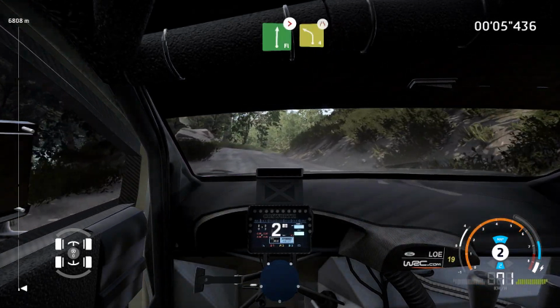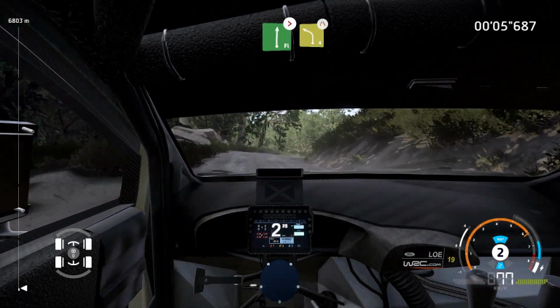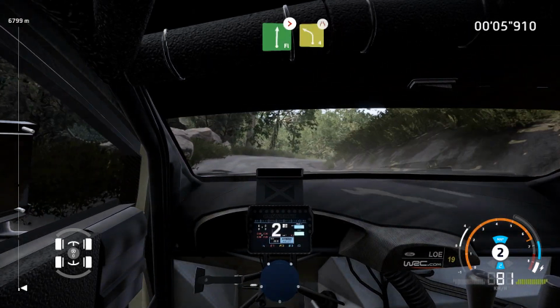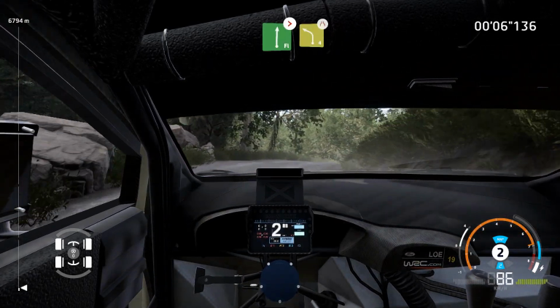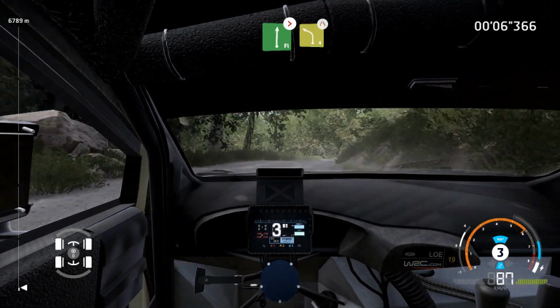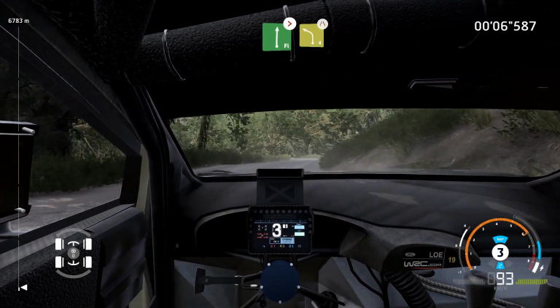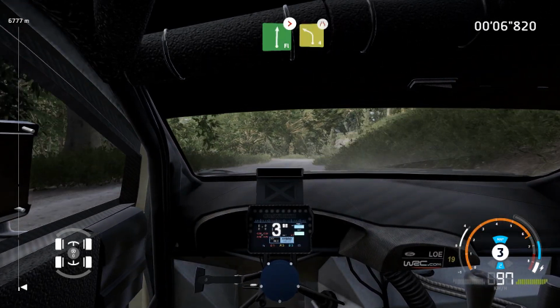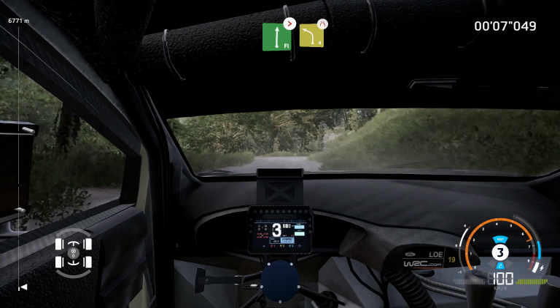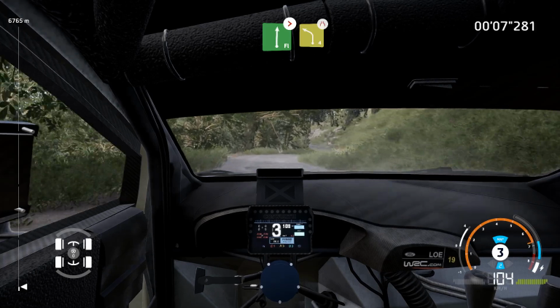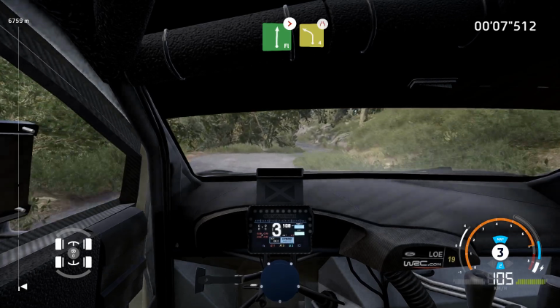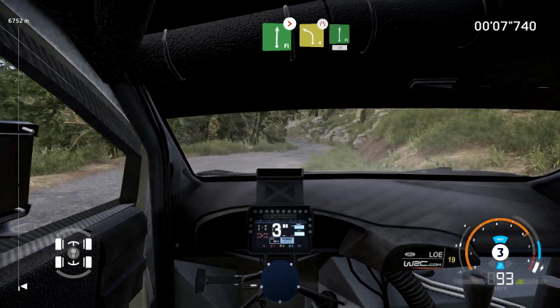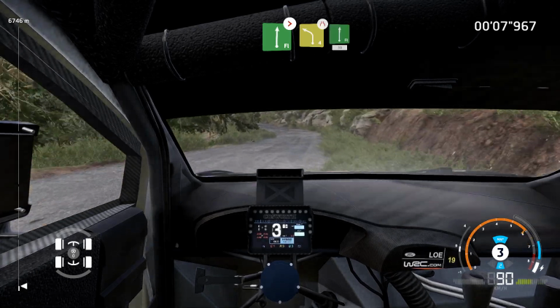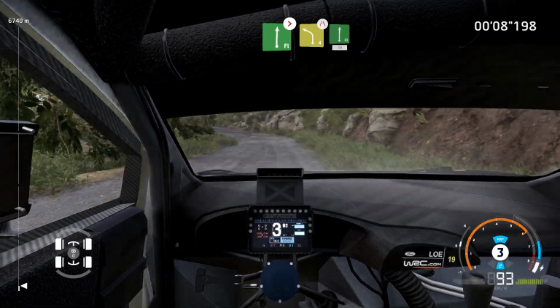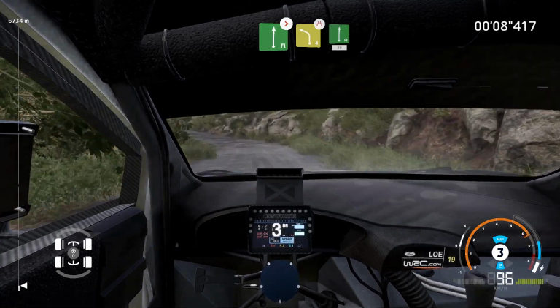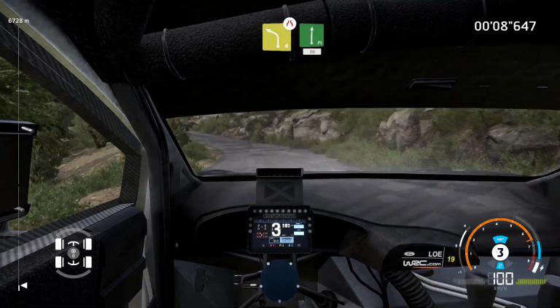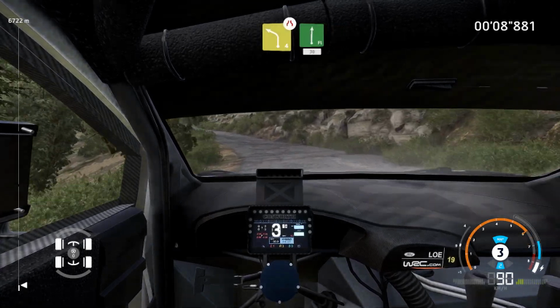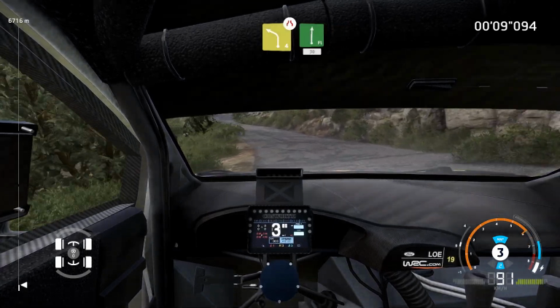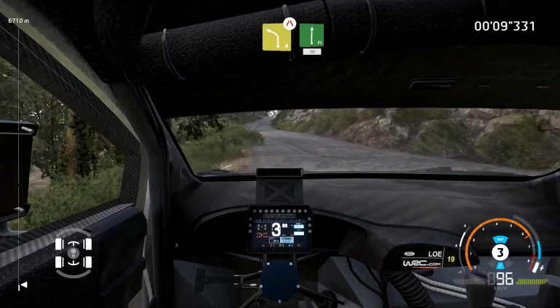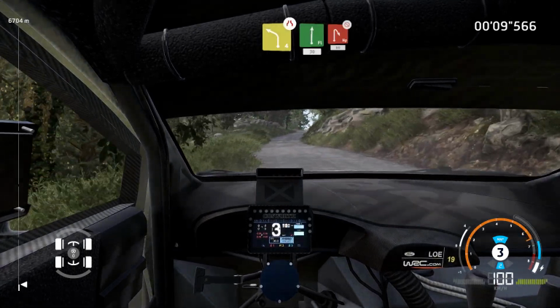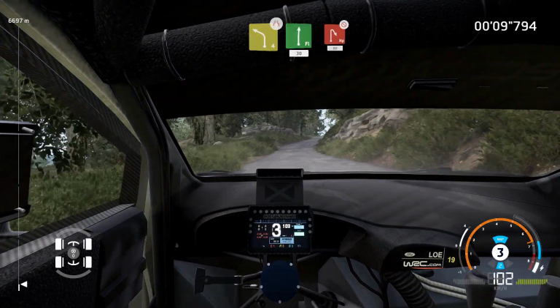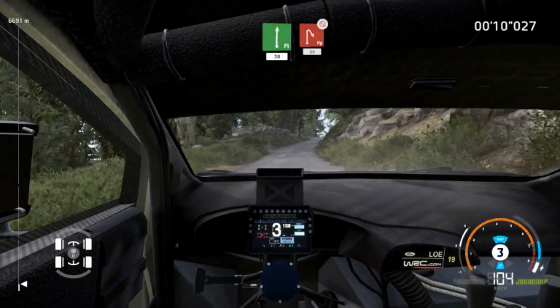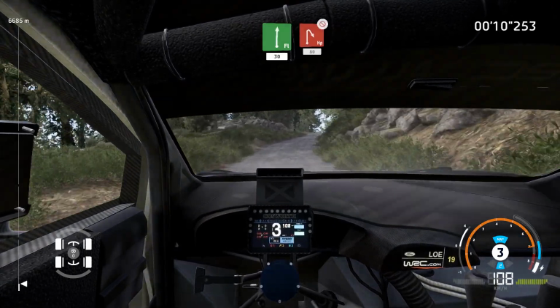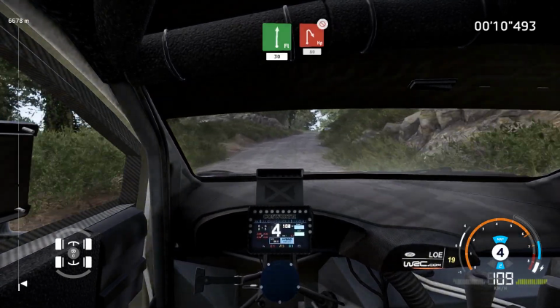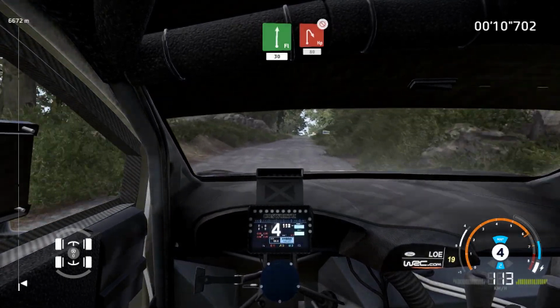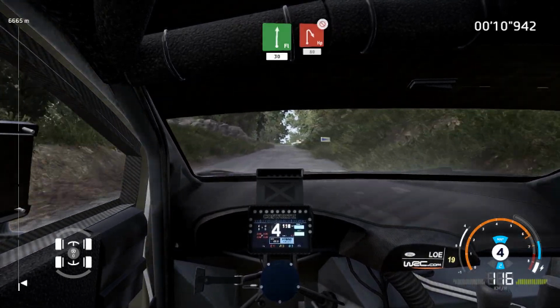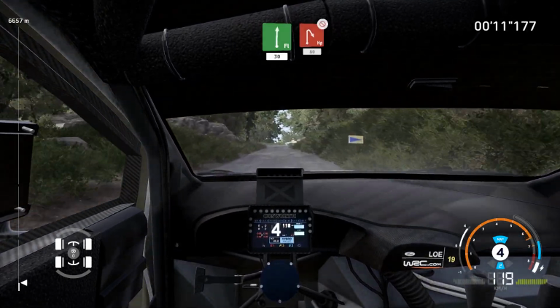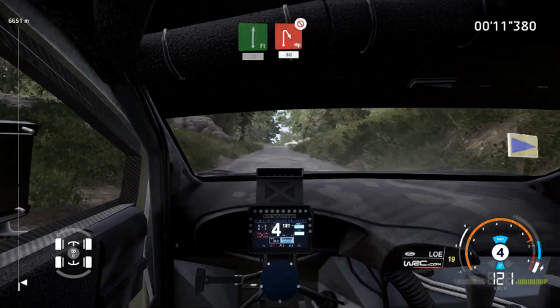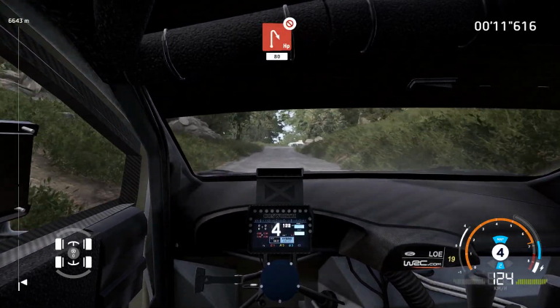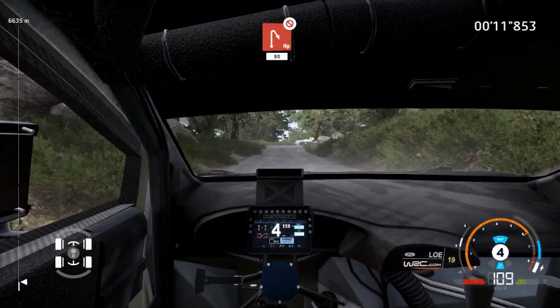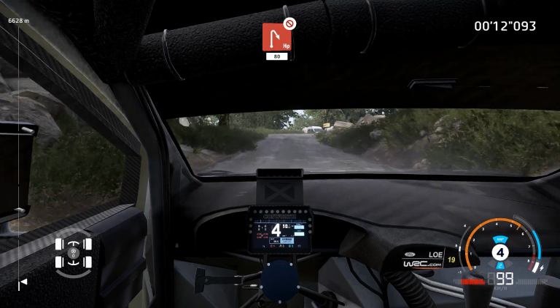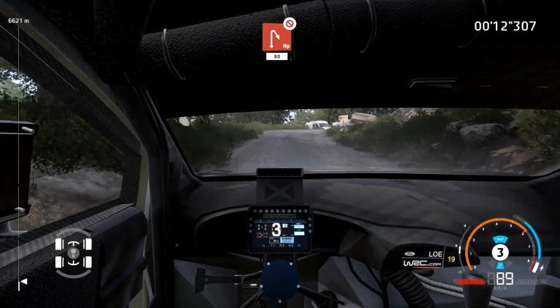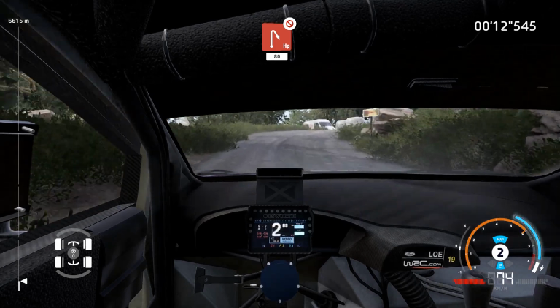Tightens 4 short, into left 4, narrows, into flat right. 30, hard brake, hairpin right, over crest, don't cut. 80.